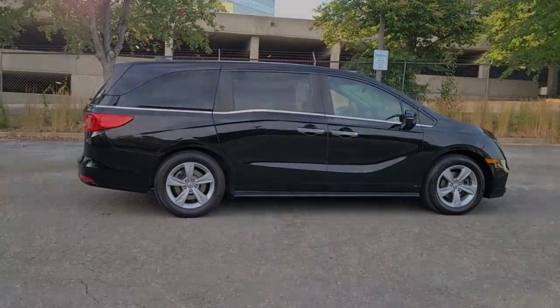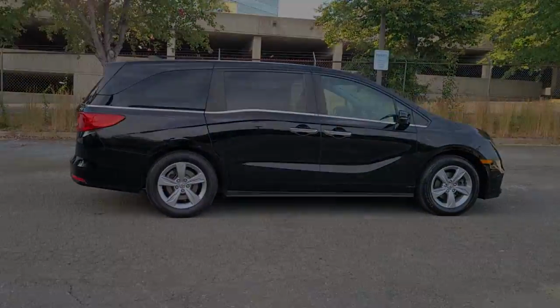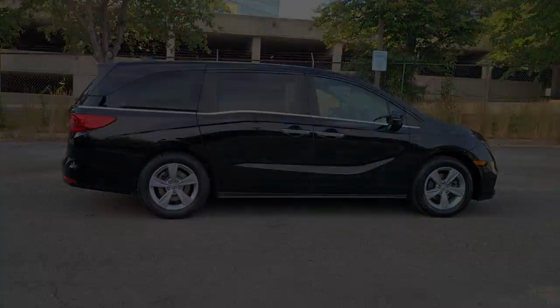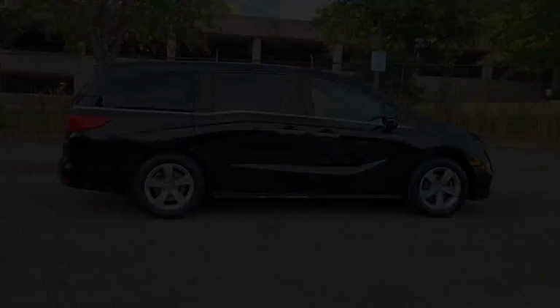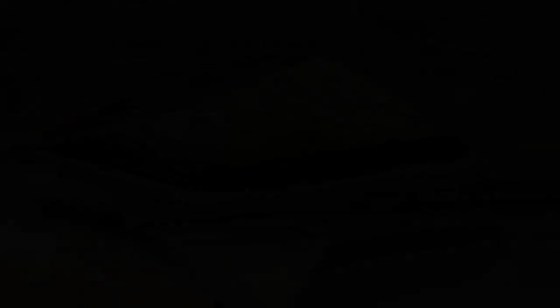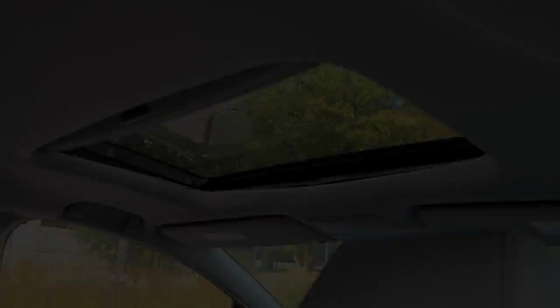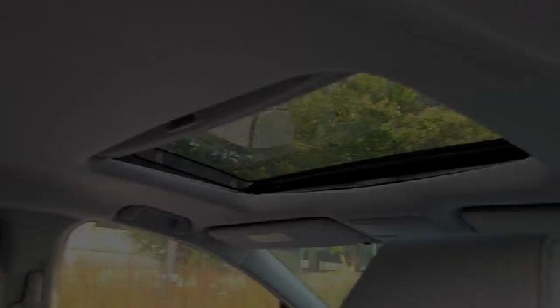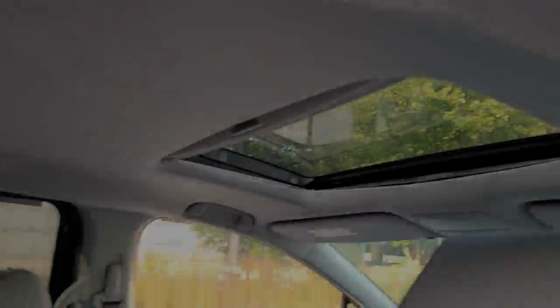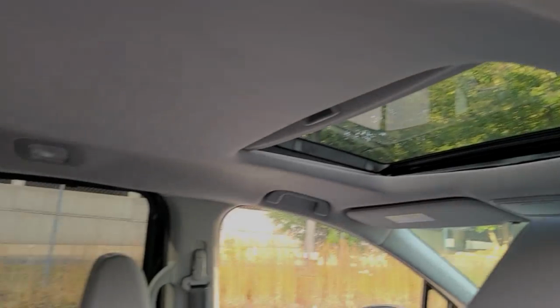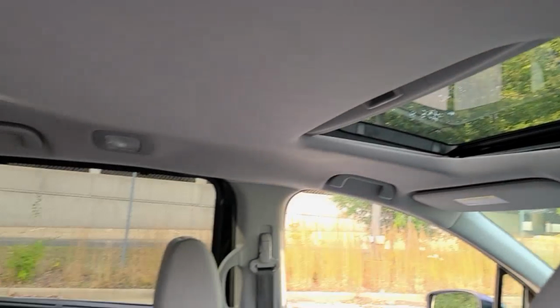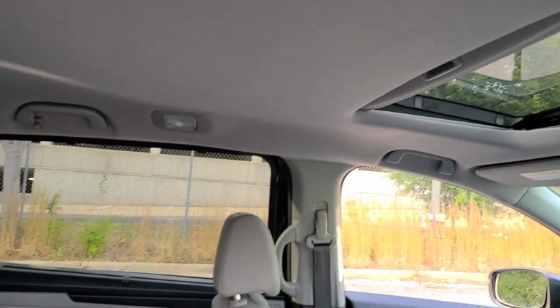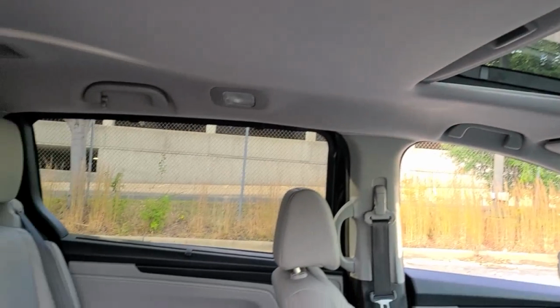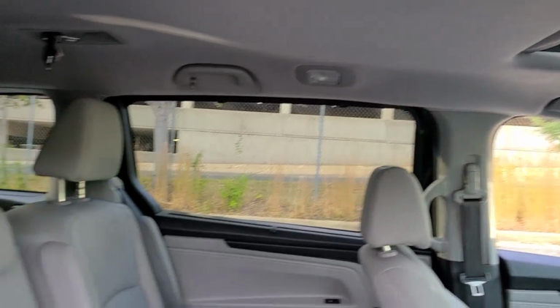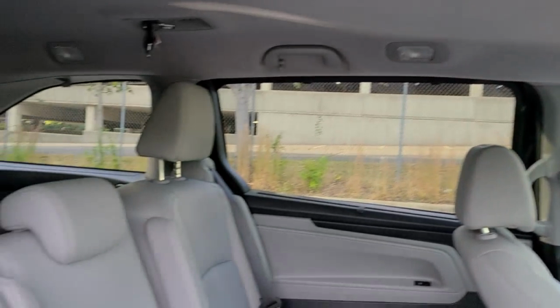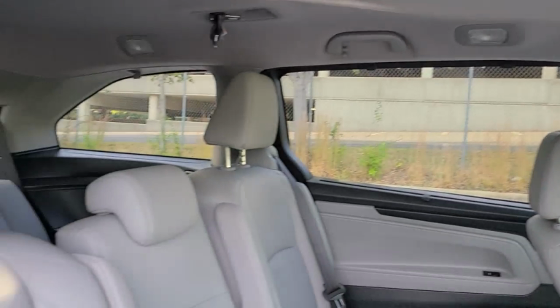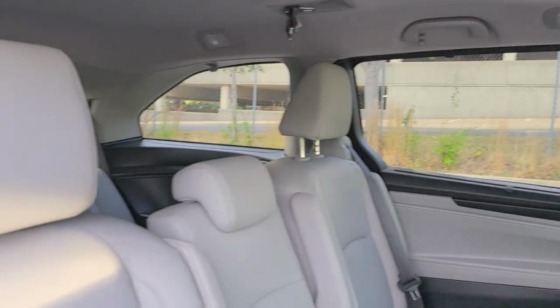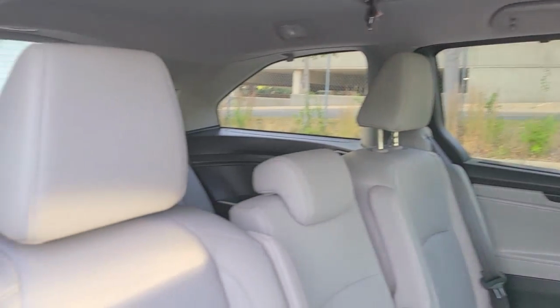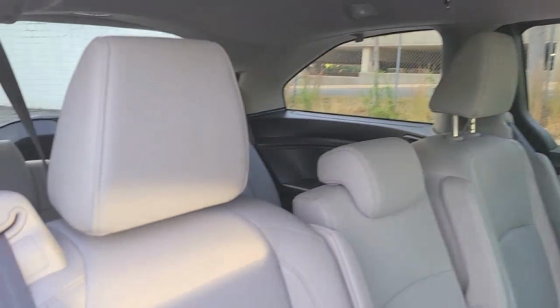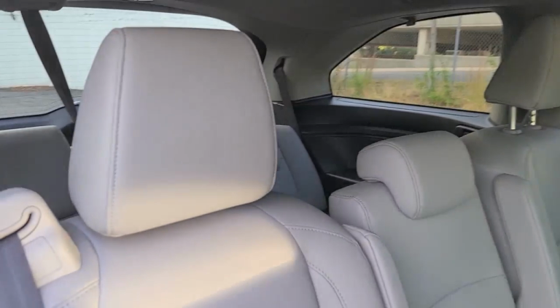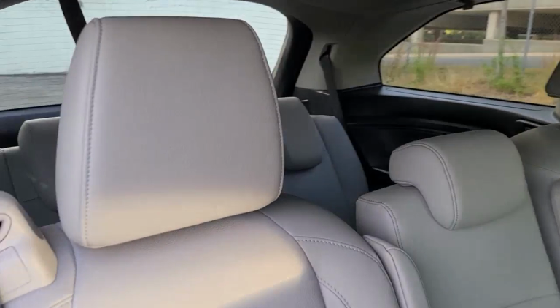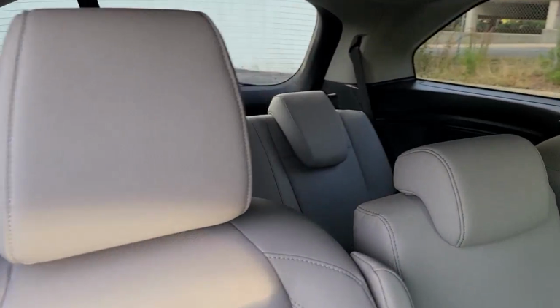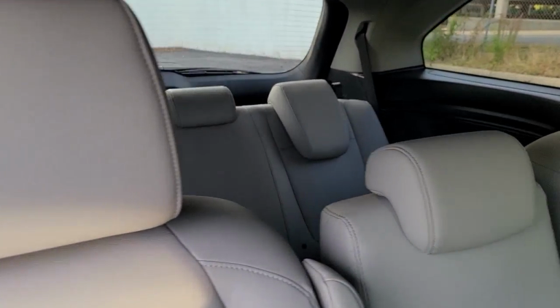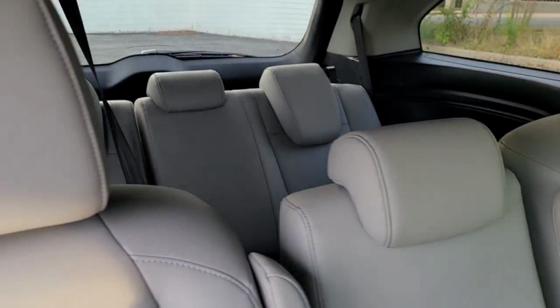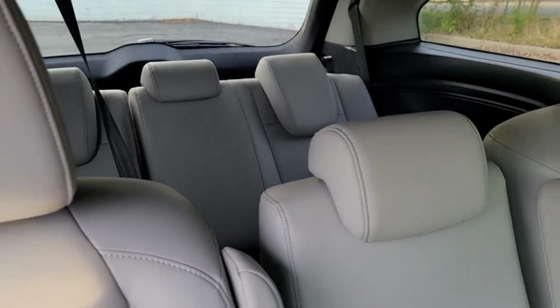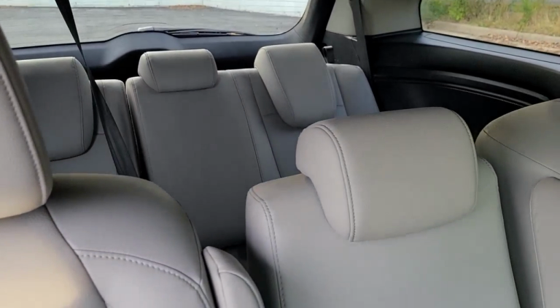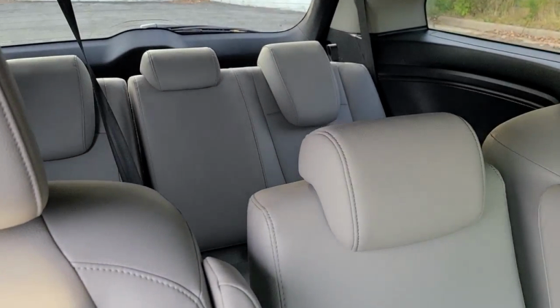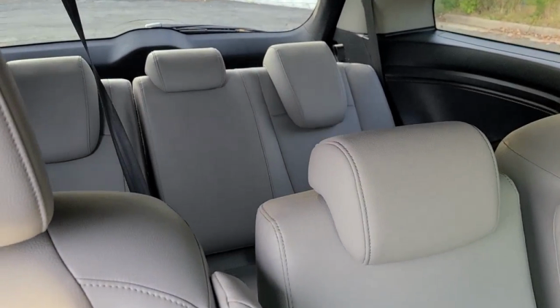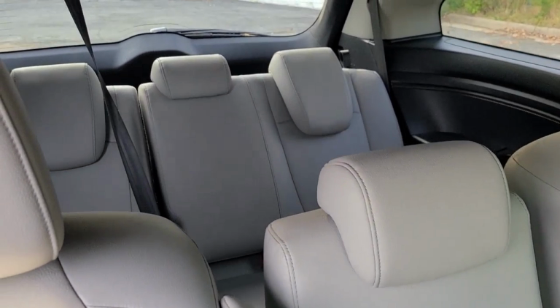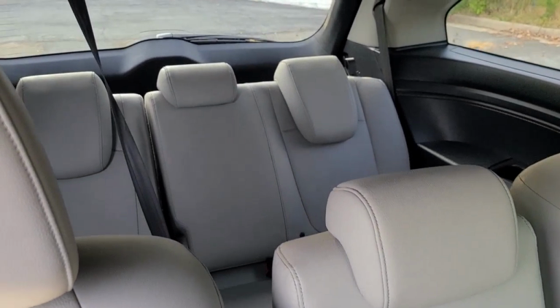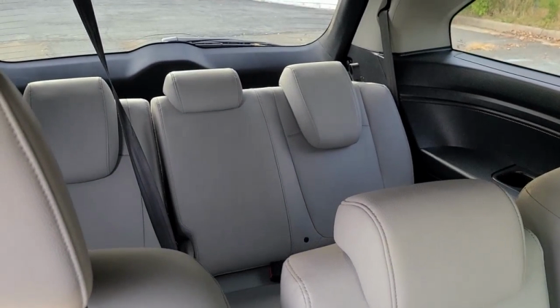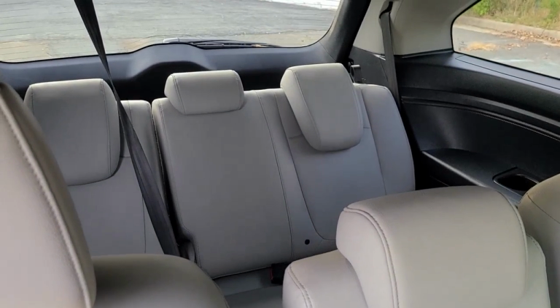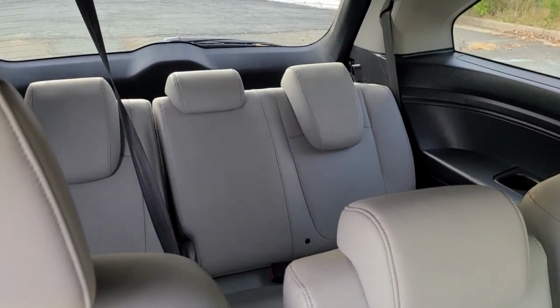Power liftgate, lane keeping assist, aluminum wheels, heated front seats, third row seat.